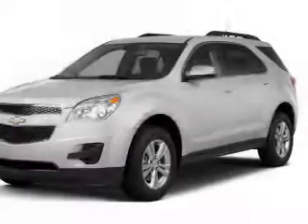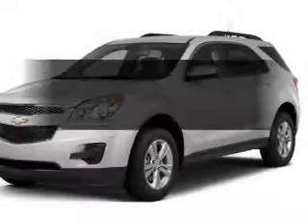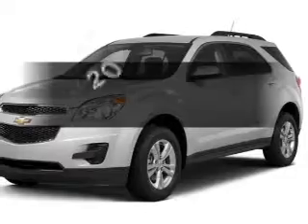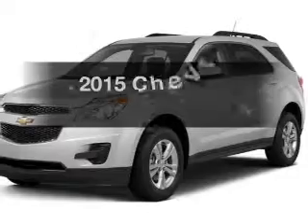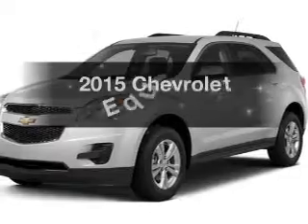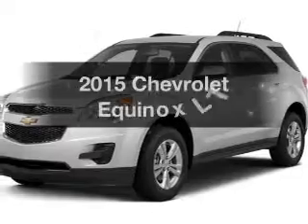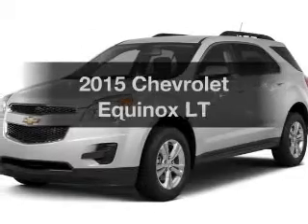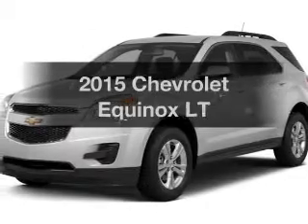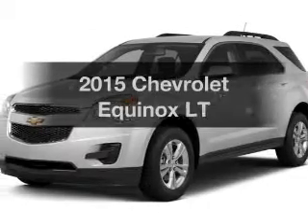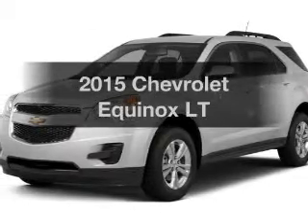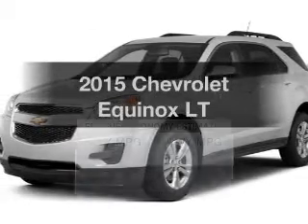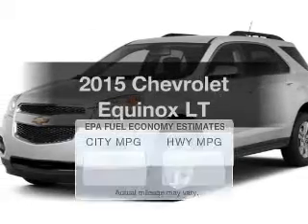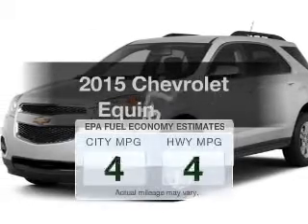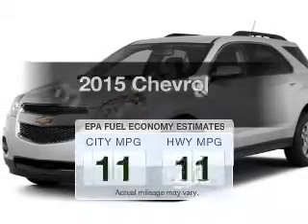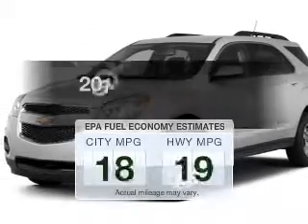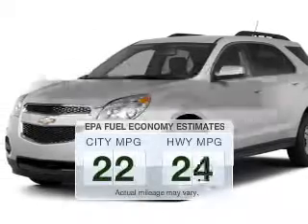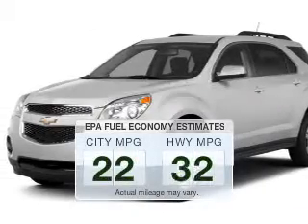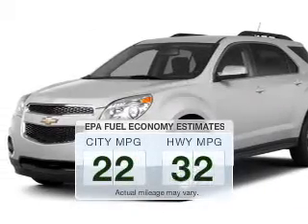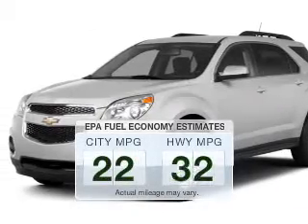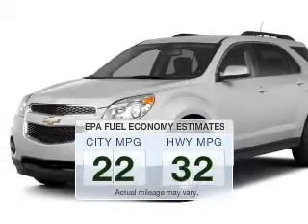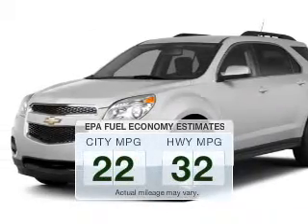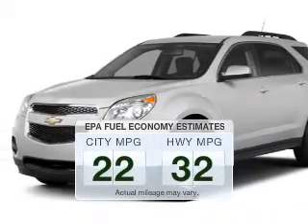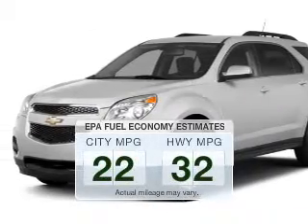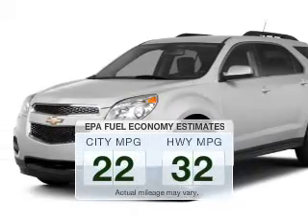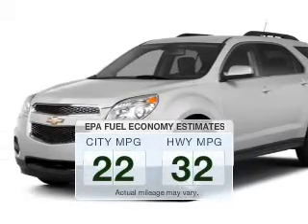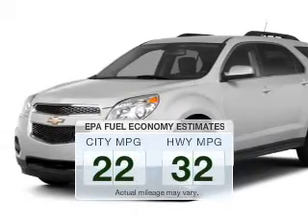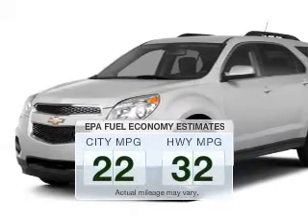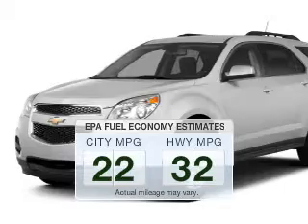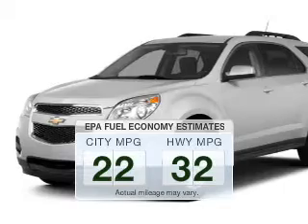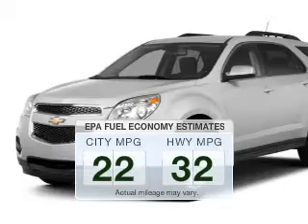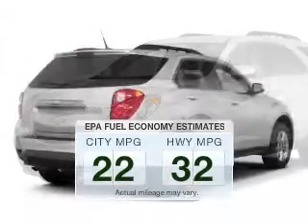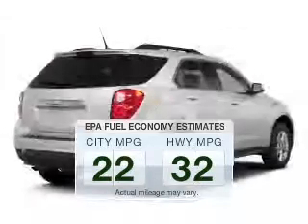This is the set of wheels you've been looking for. In the city or on the highway, you'll spend less time at the pump with this fuel-efficient vehicle.